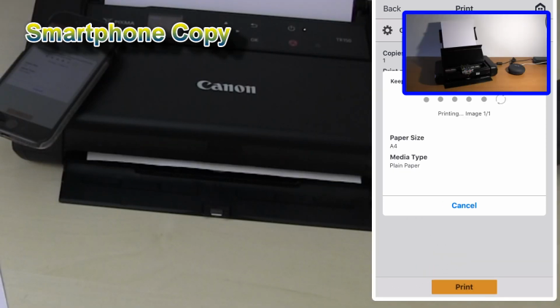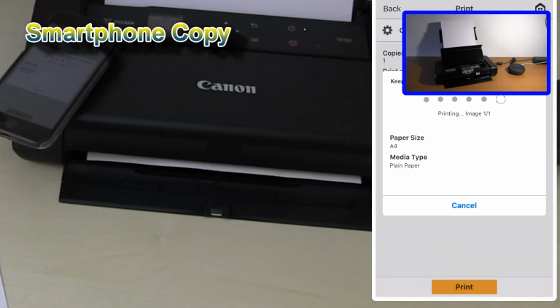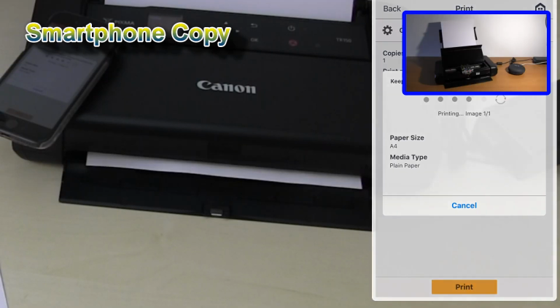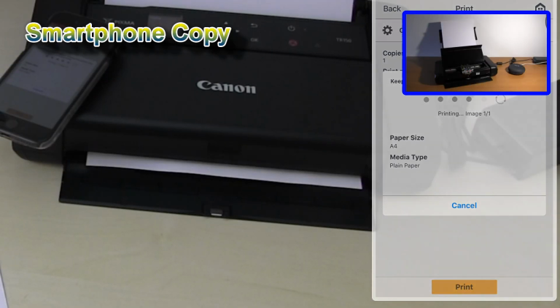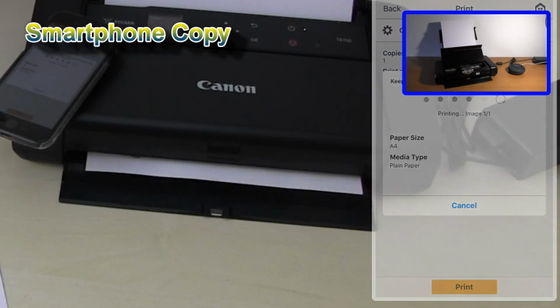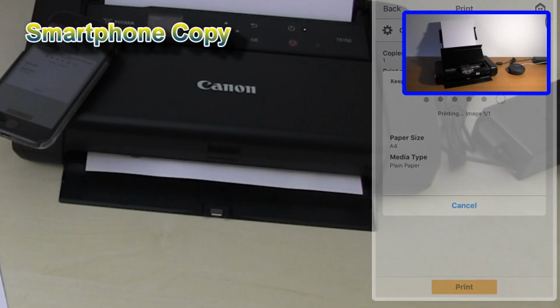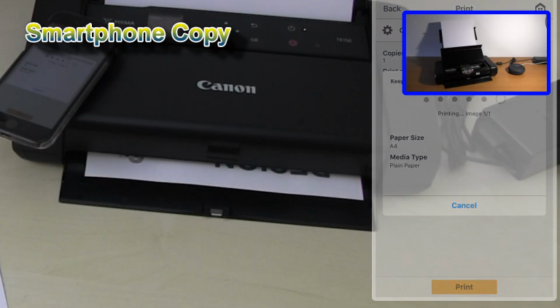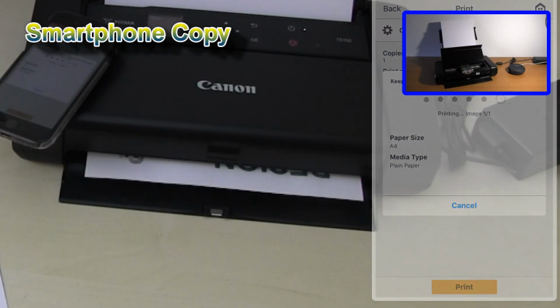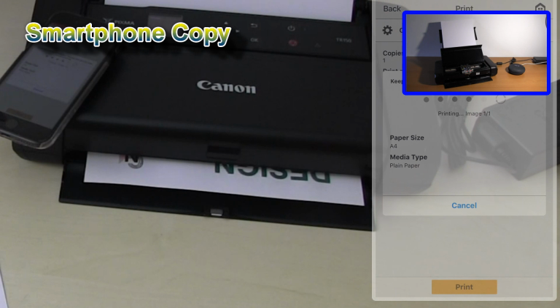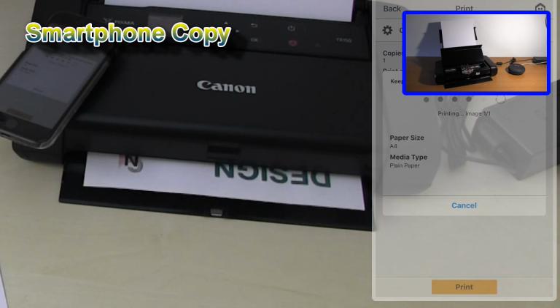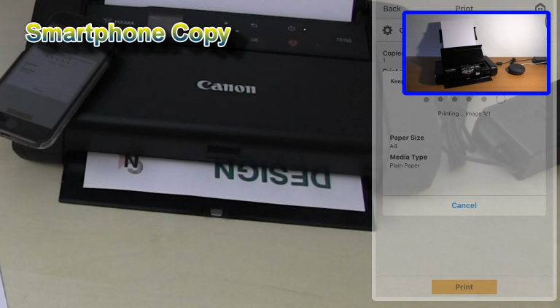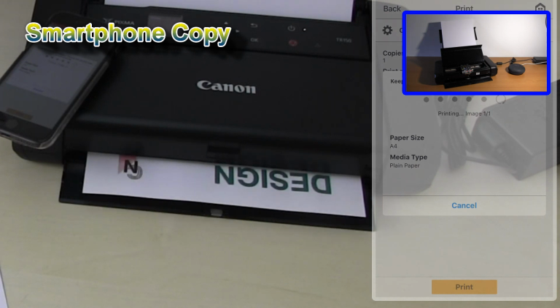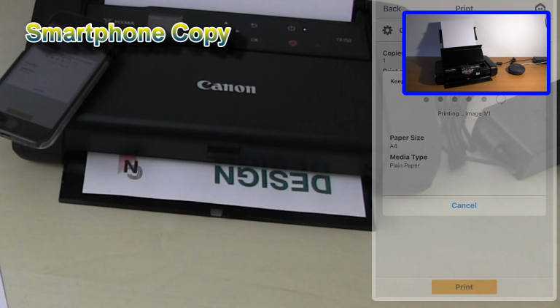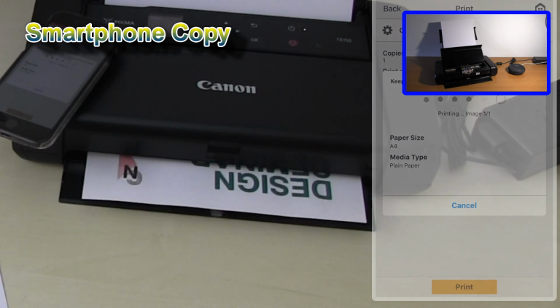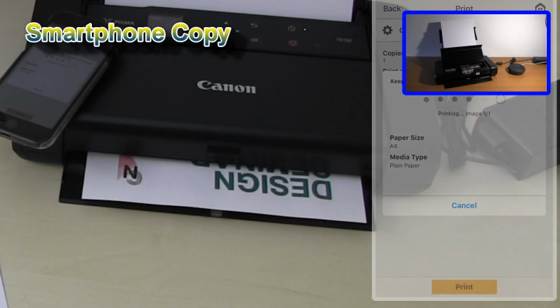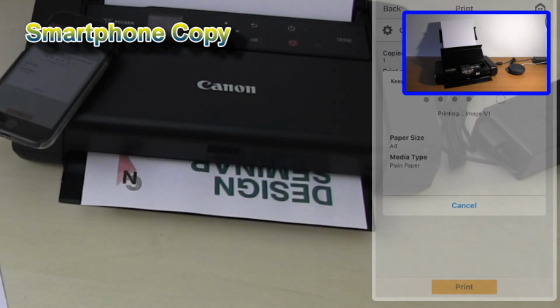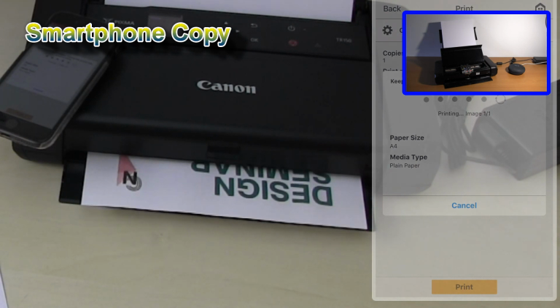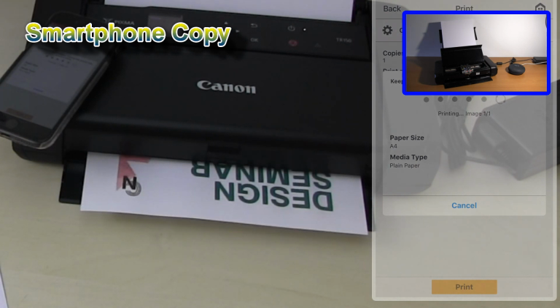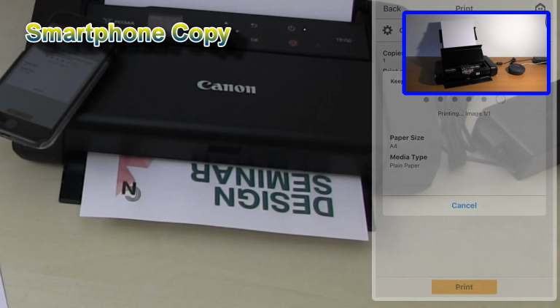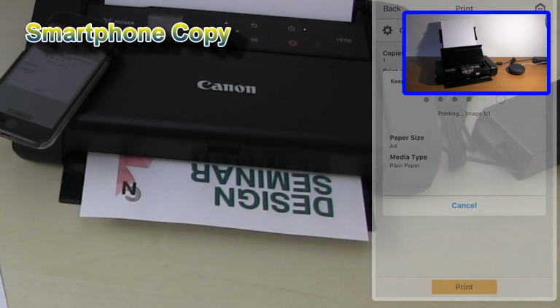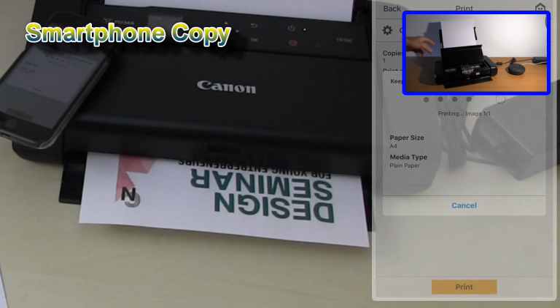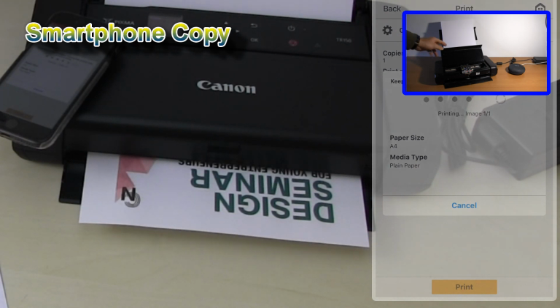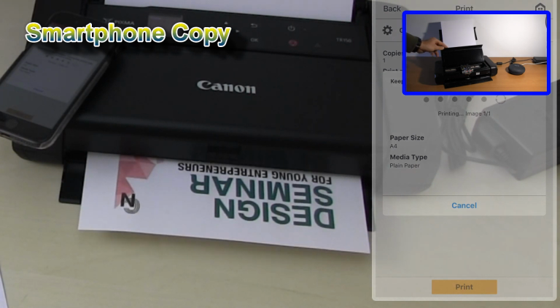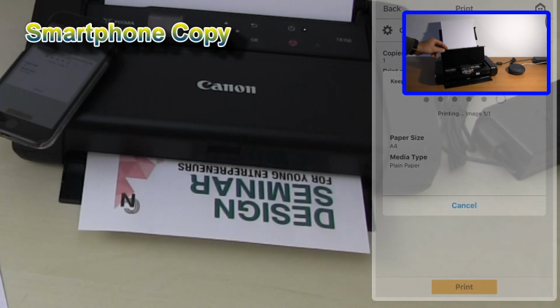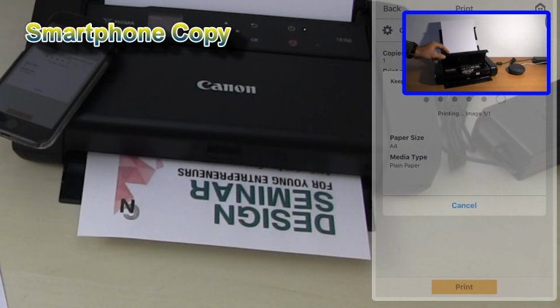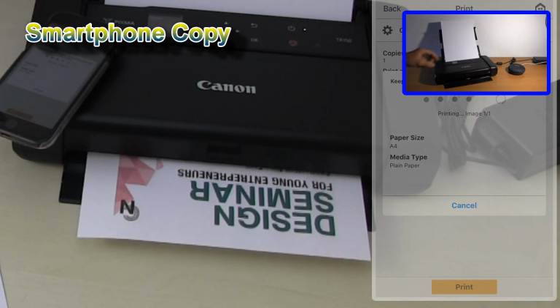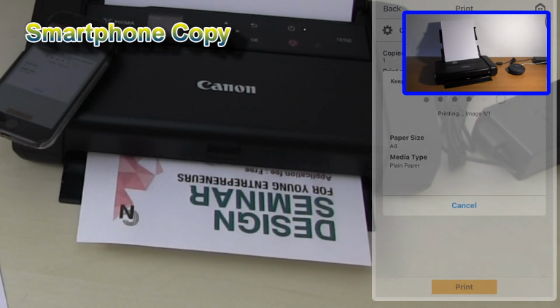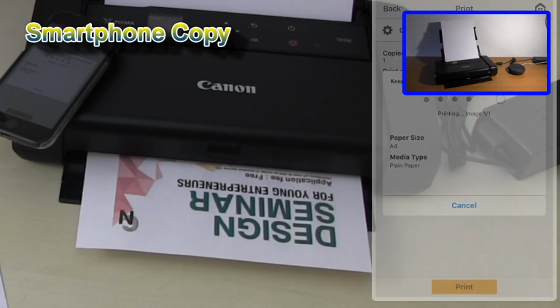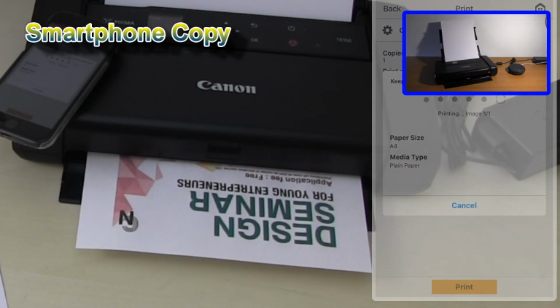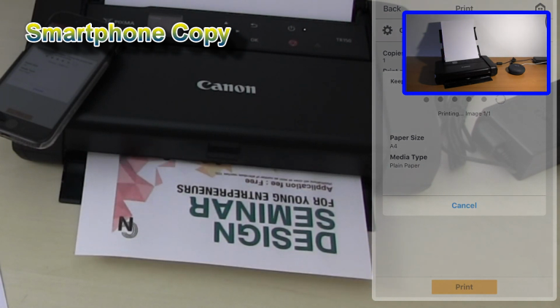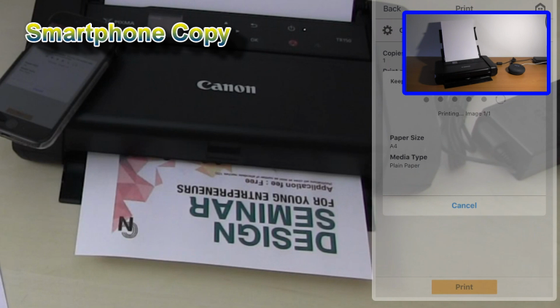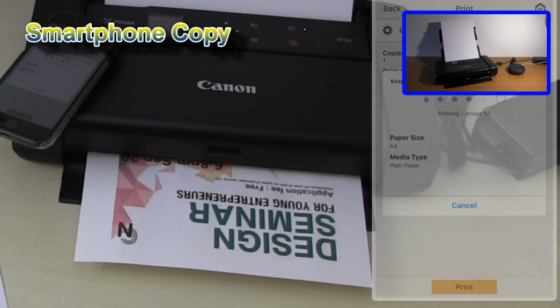What is the status of my printer? The printer's cover is open — please close the cover. You still have enough ink of each color.